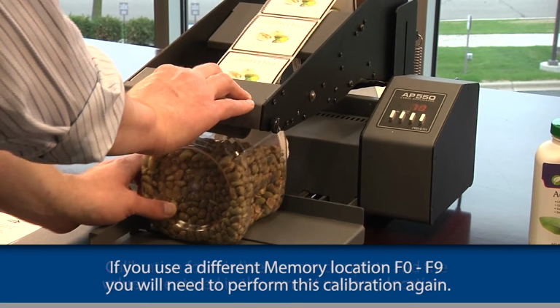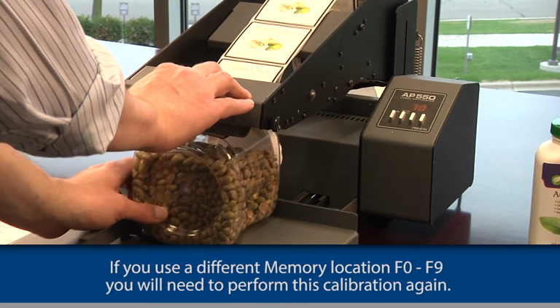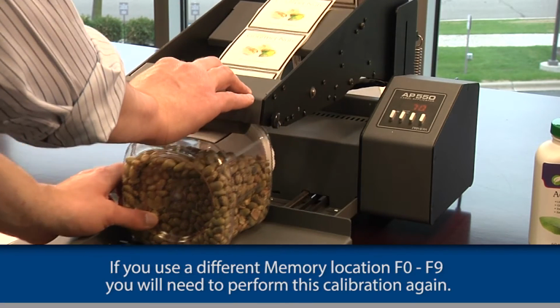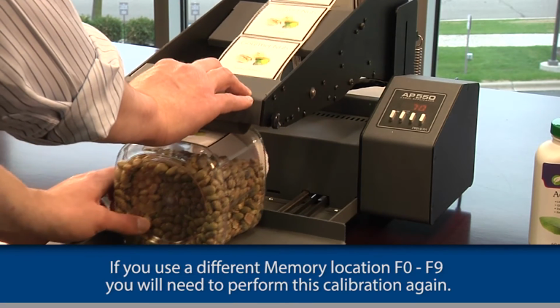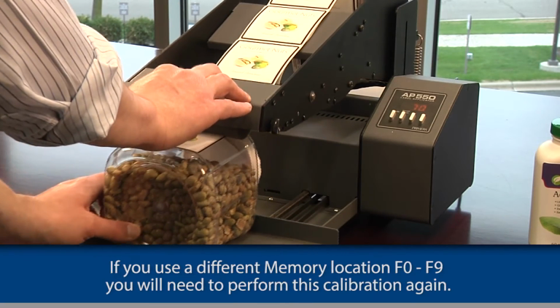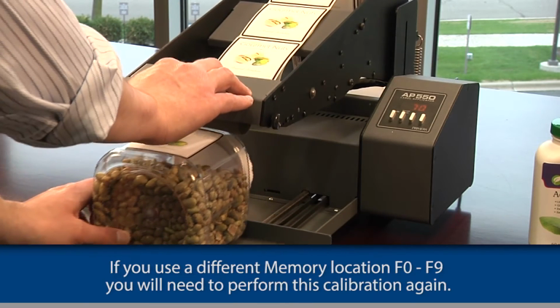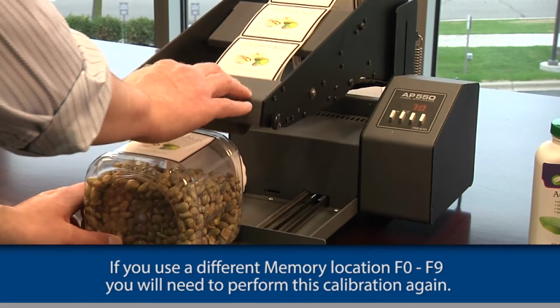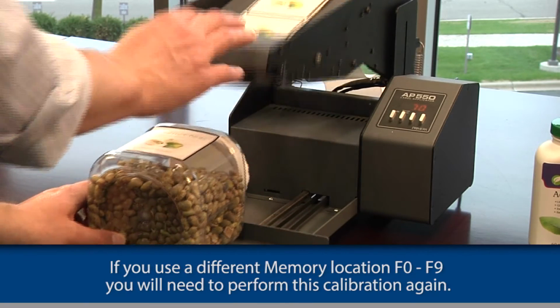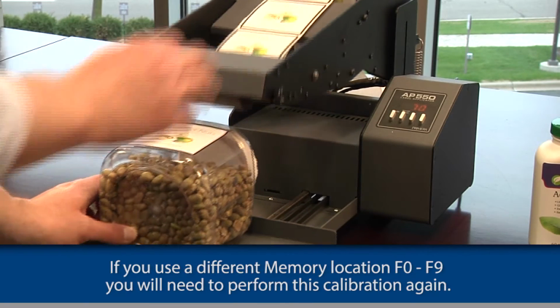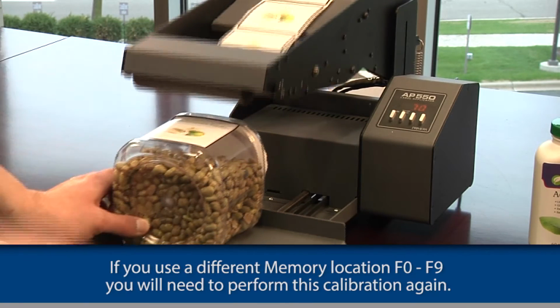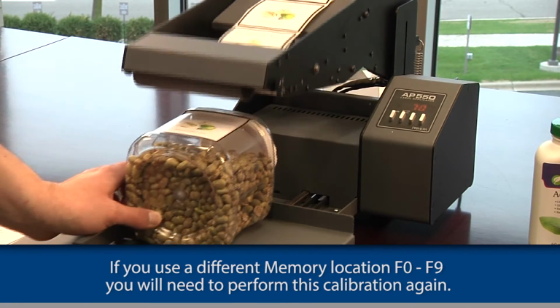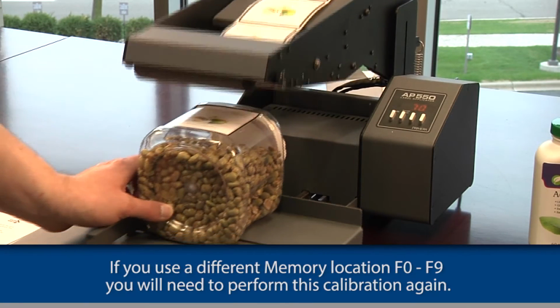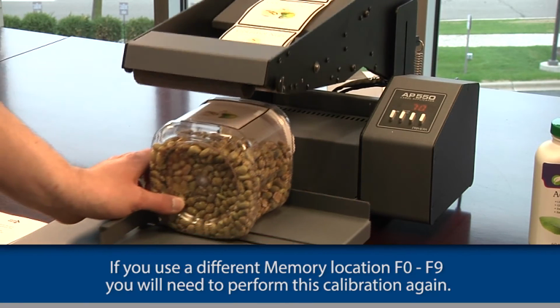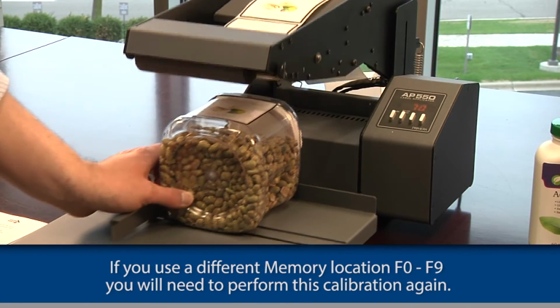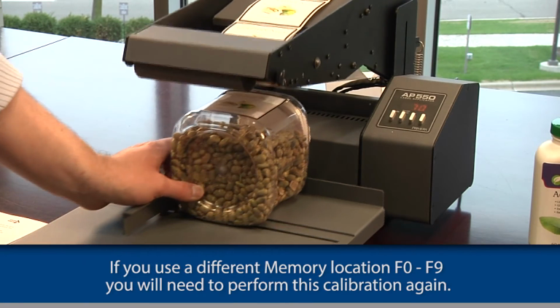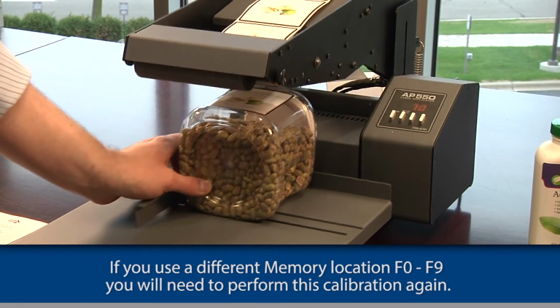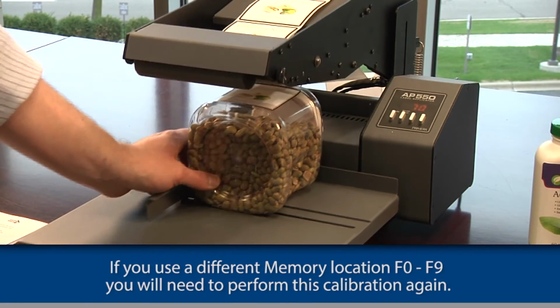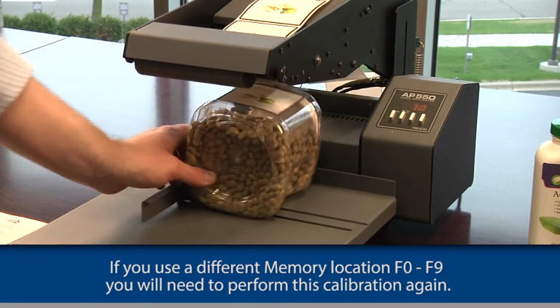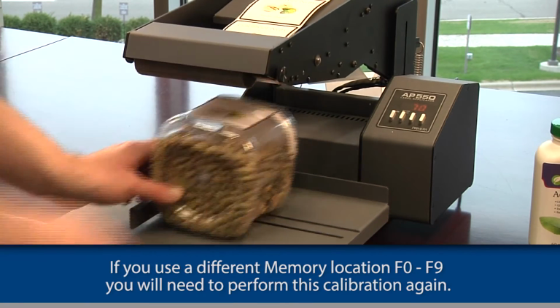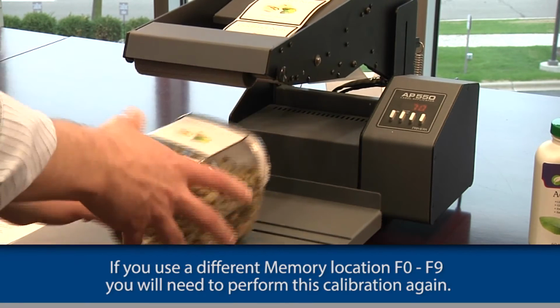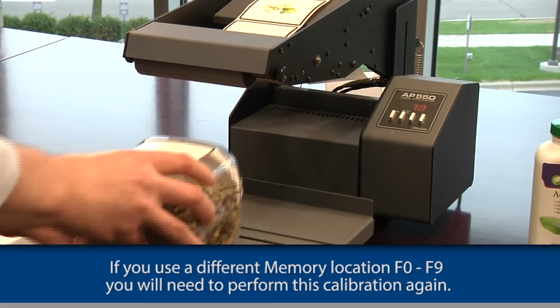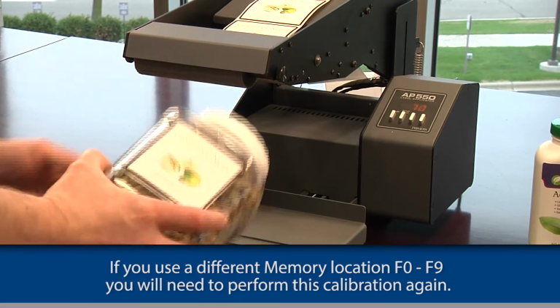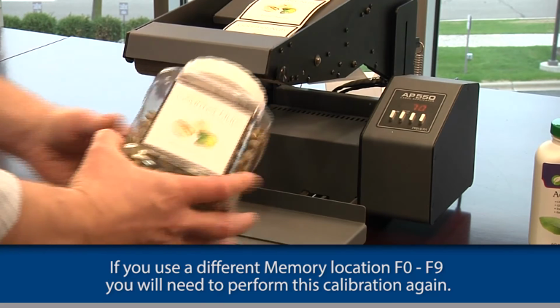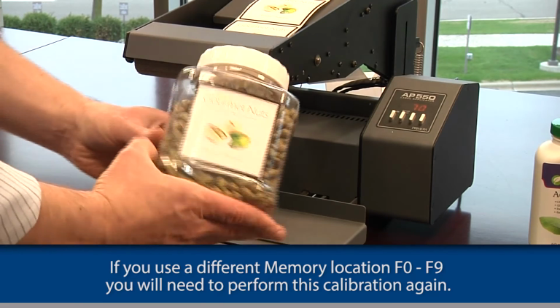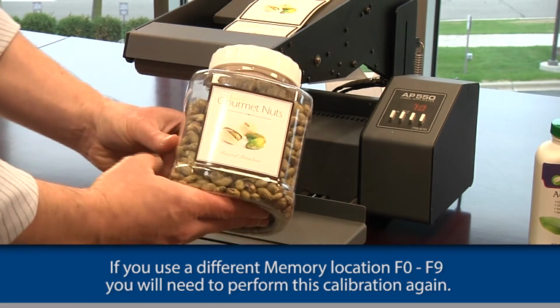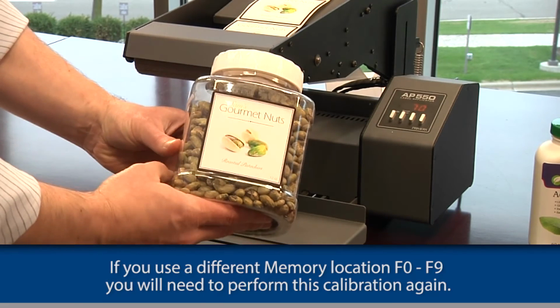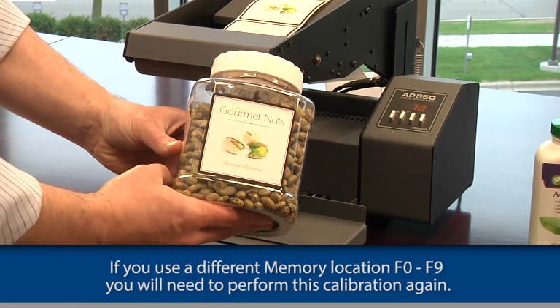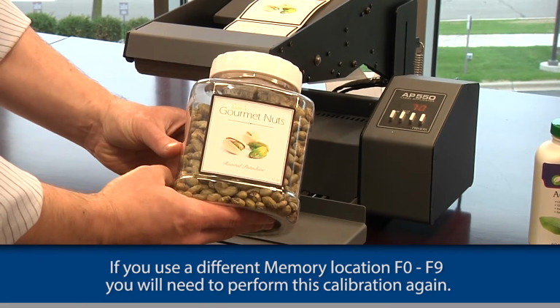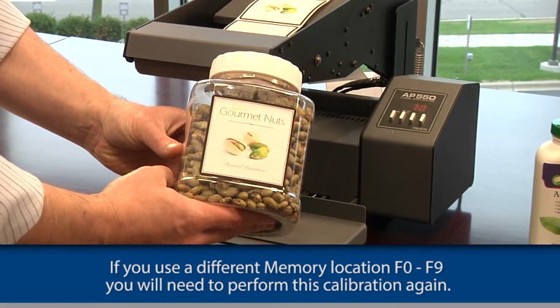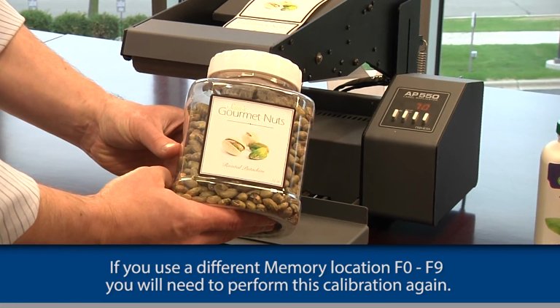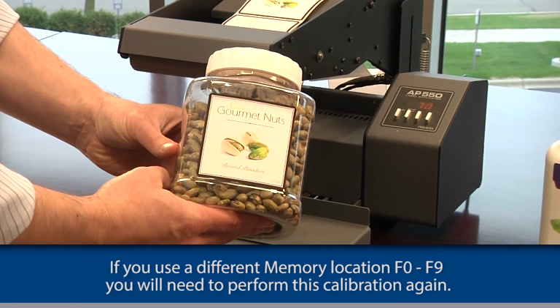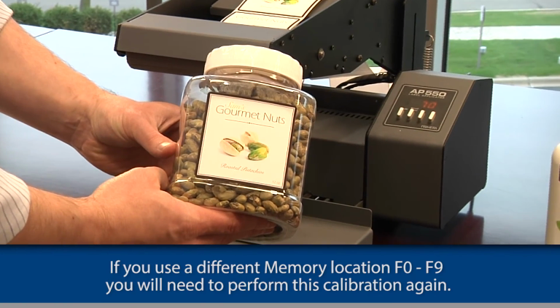If you use a different memory location, F0 through F9, you will need to perform the calibration again.